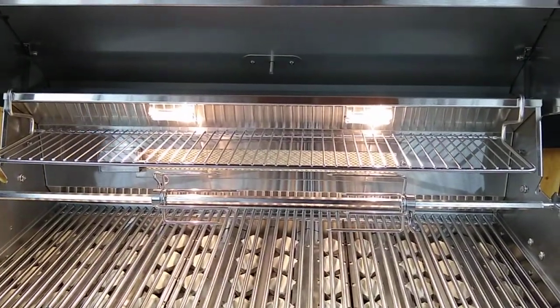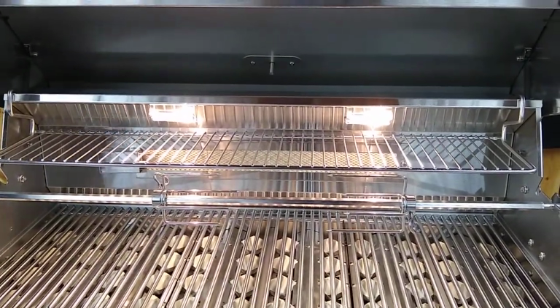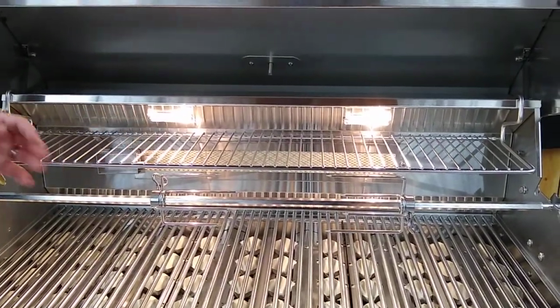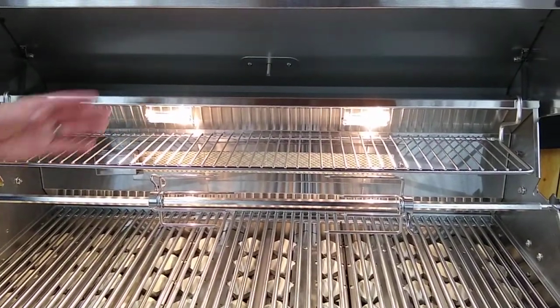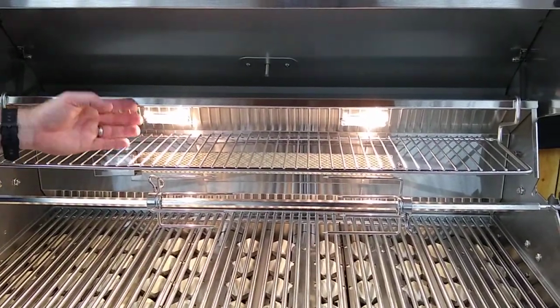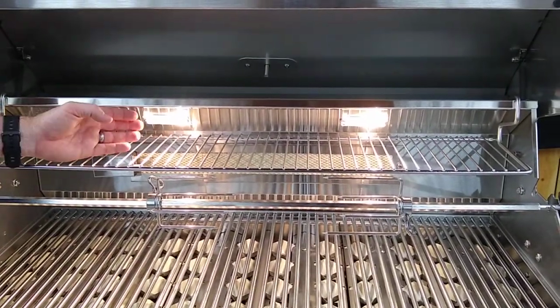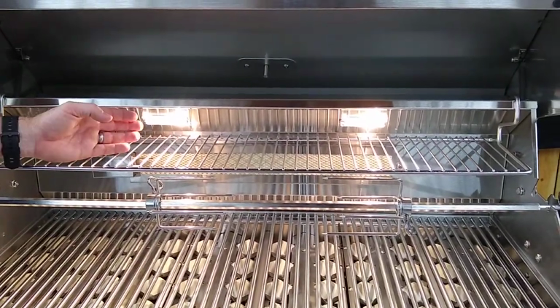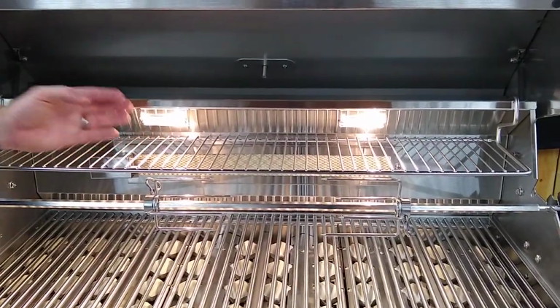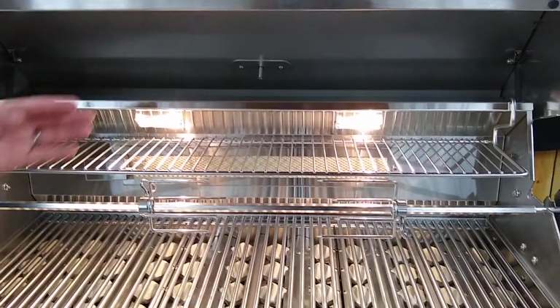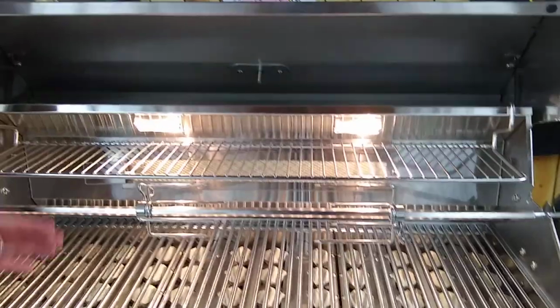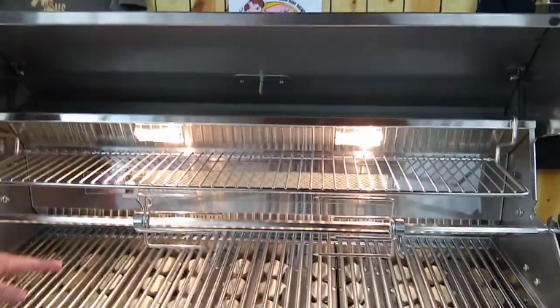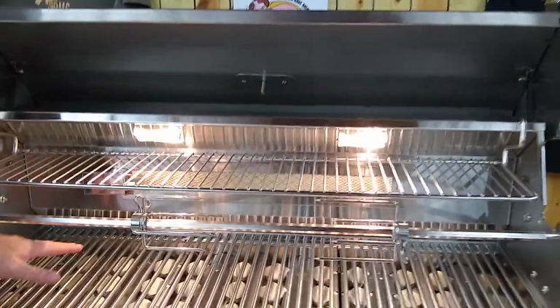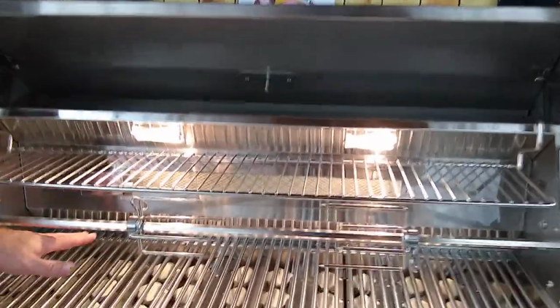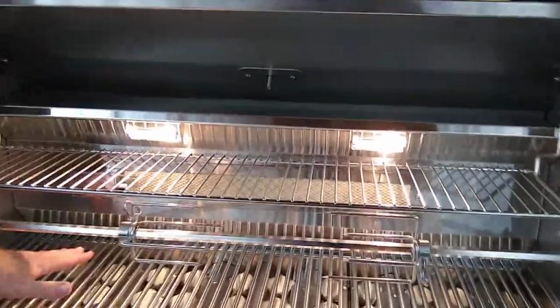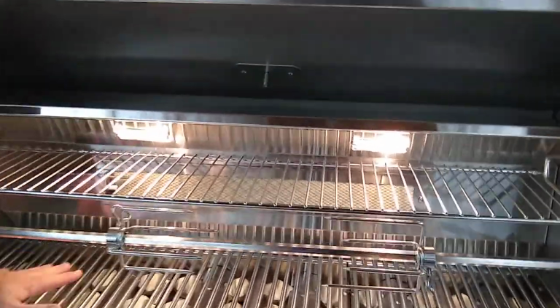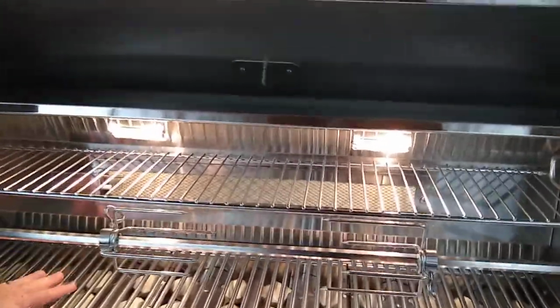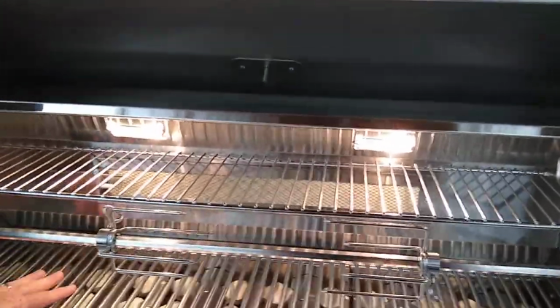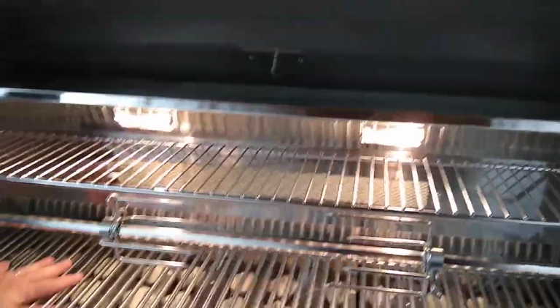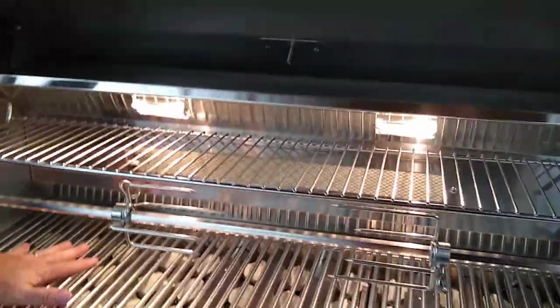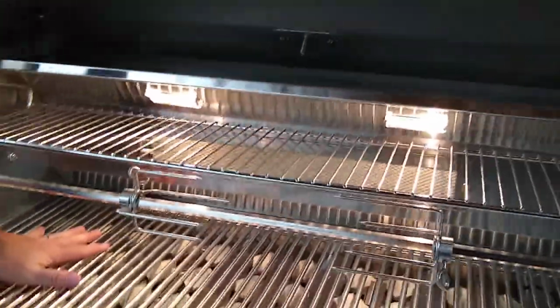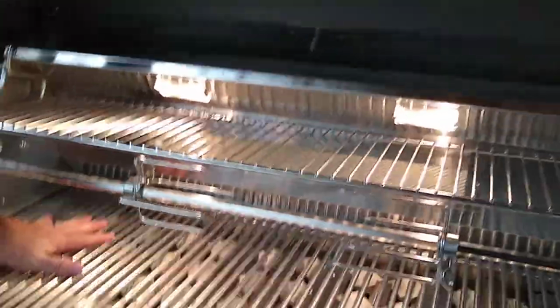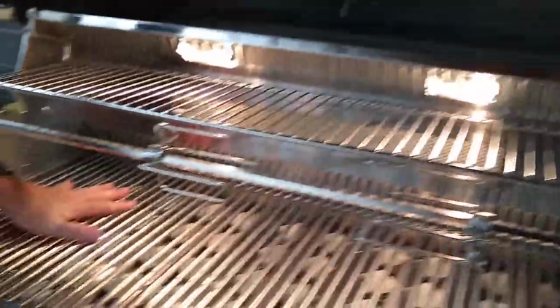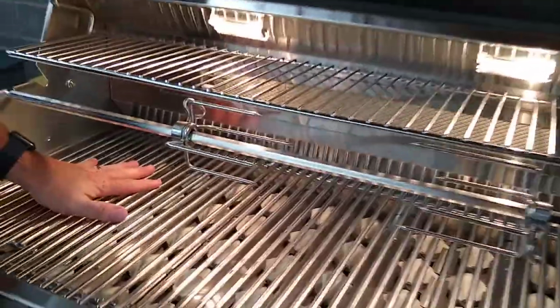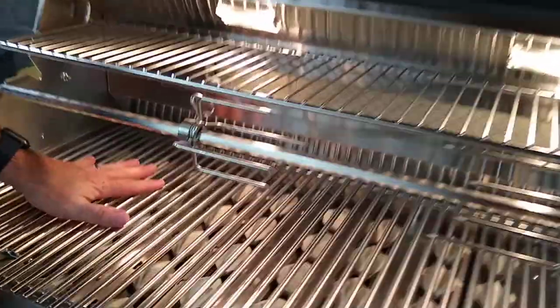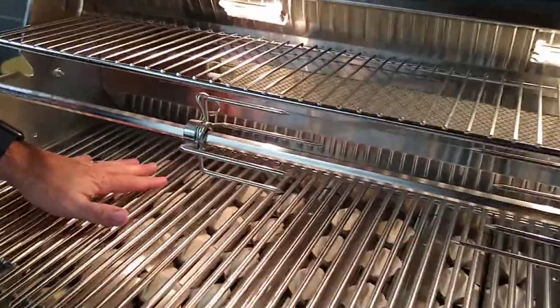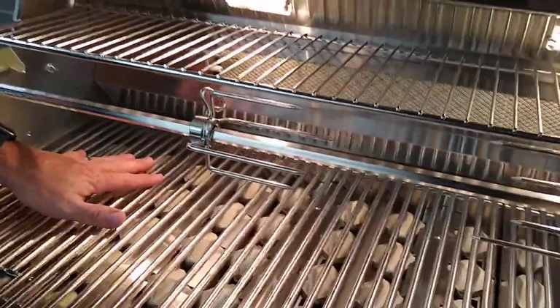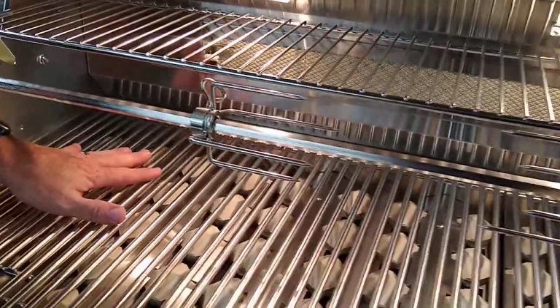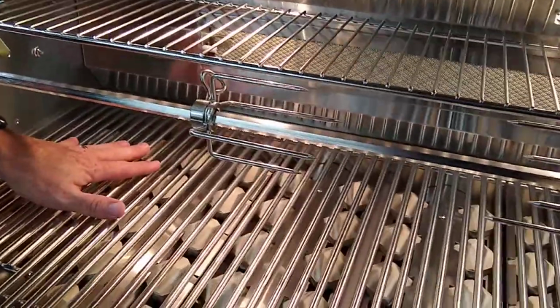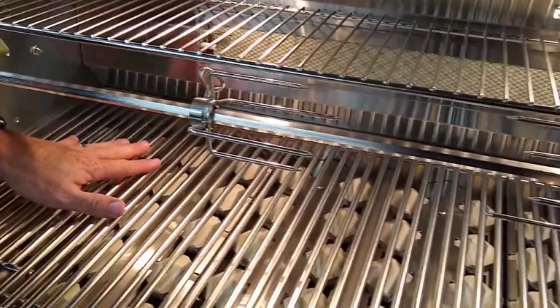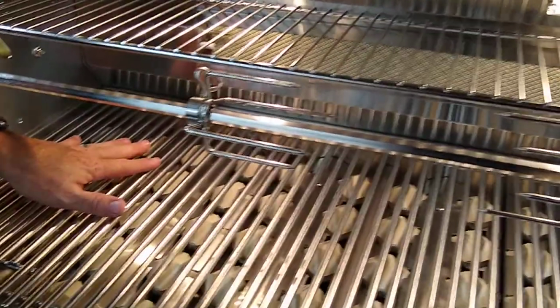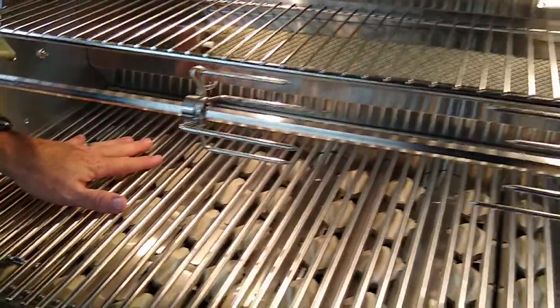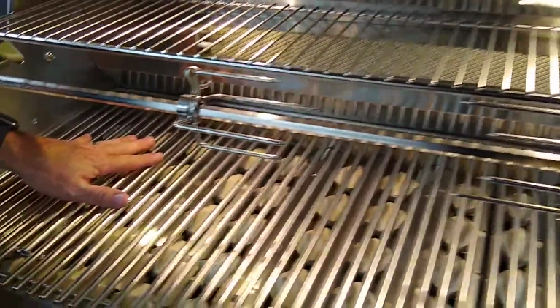Again, the rotisserie is an option. You can also get a sear zone that replaces this burner — that's also an option.